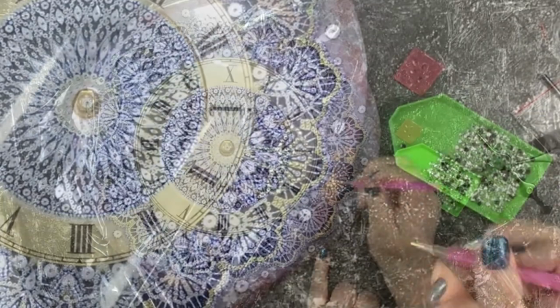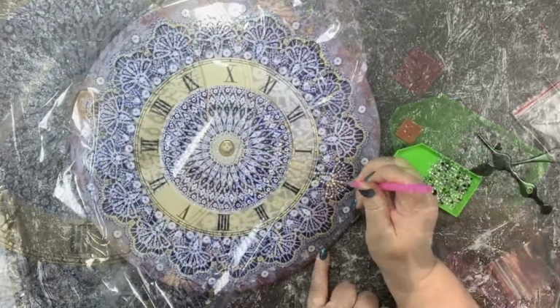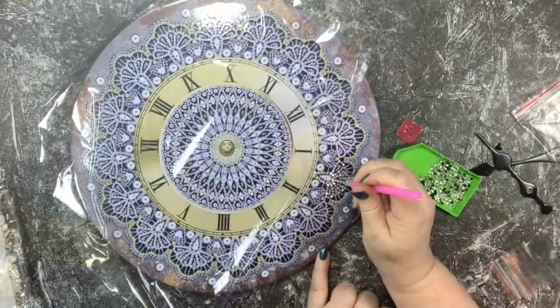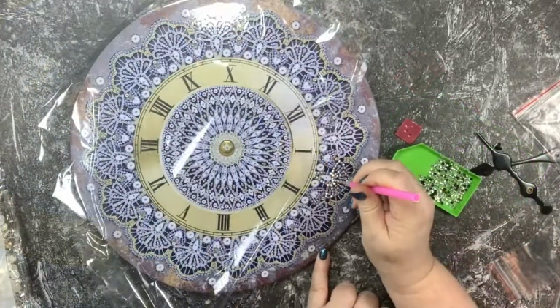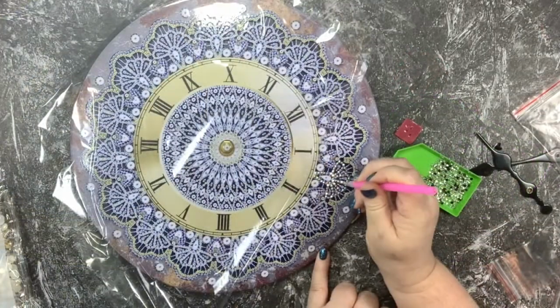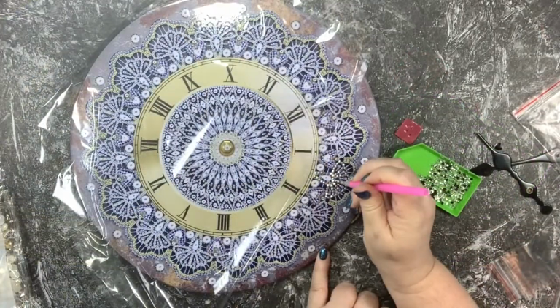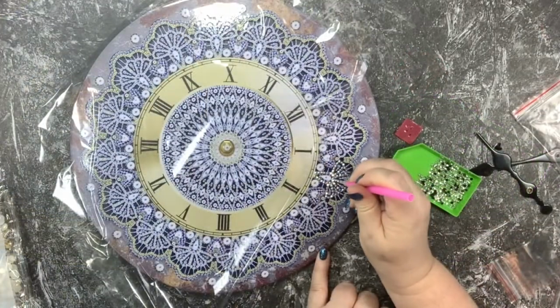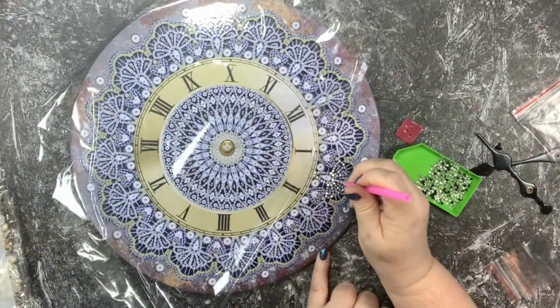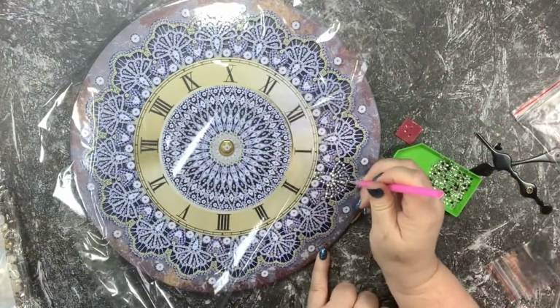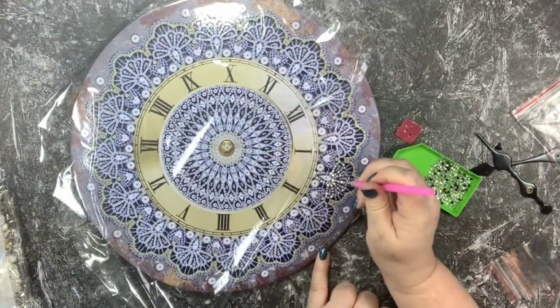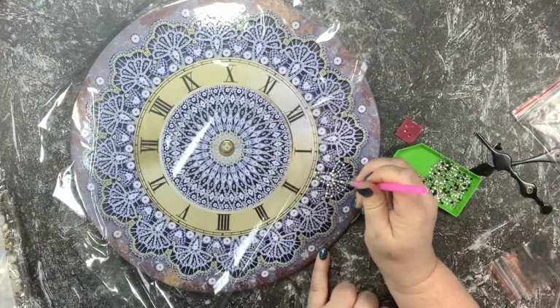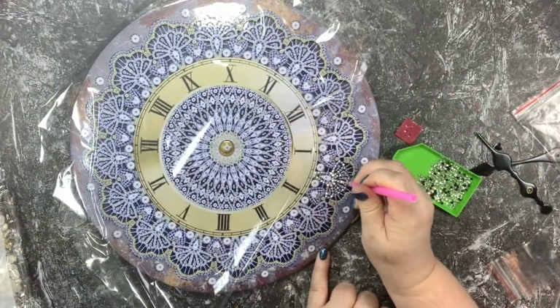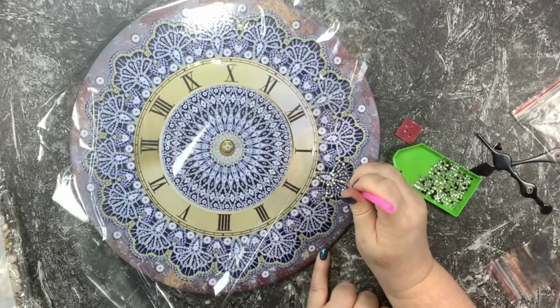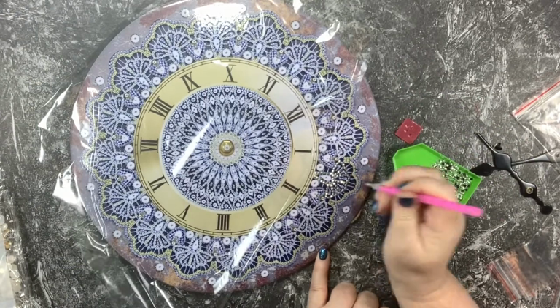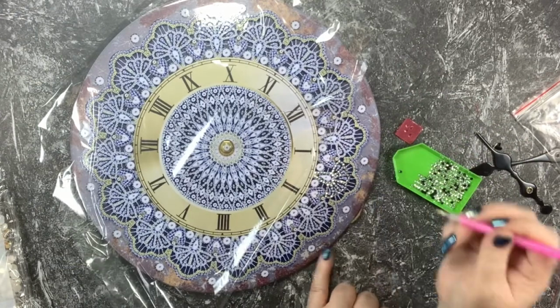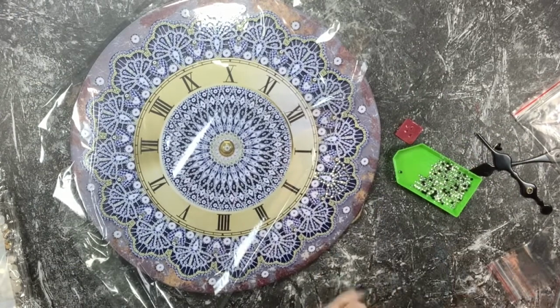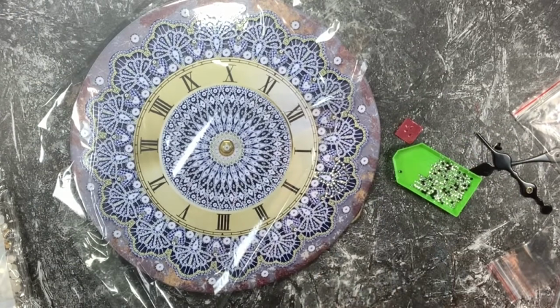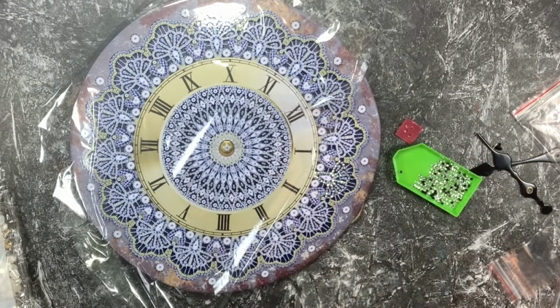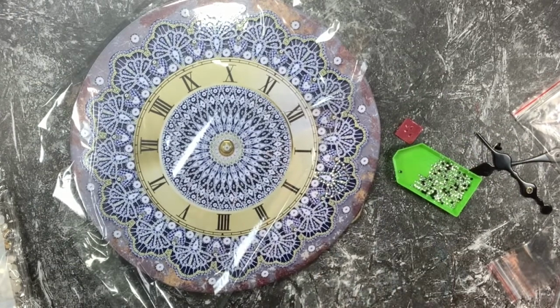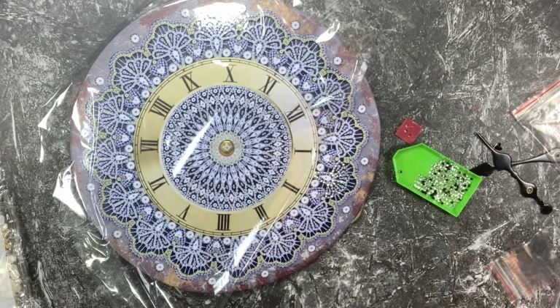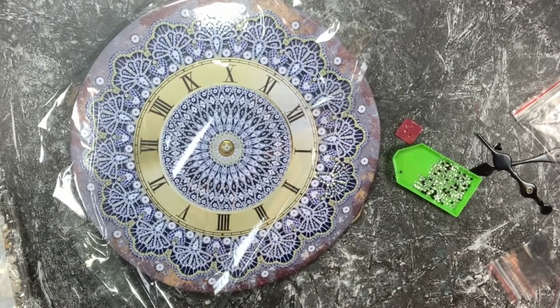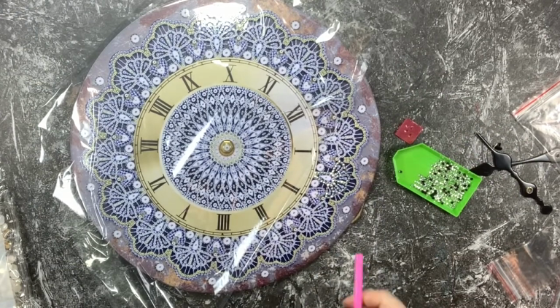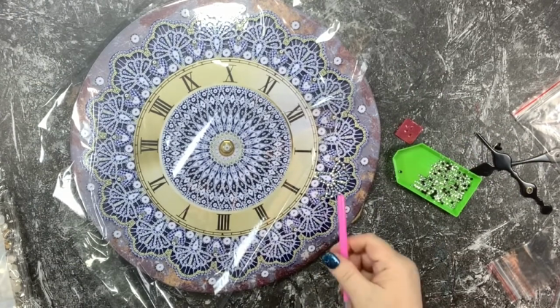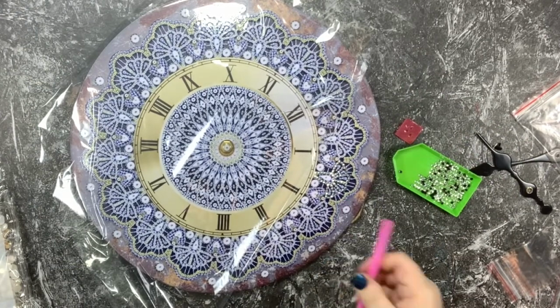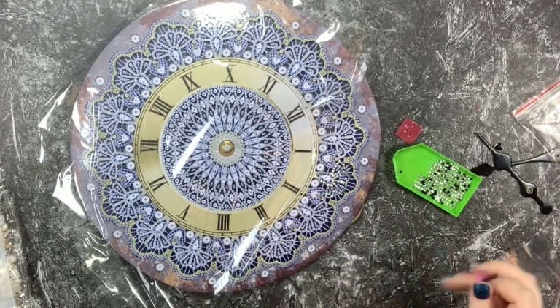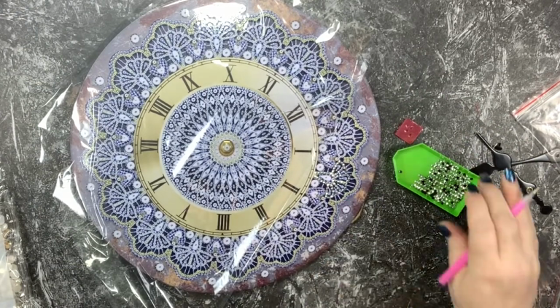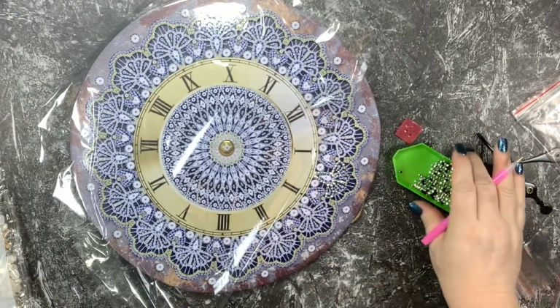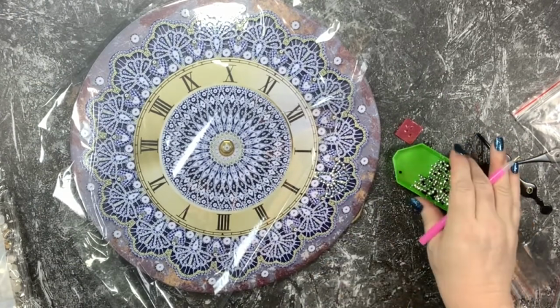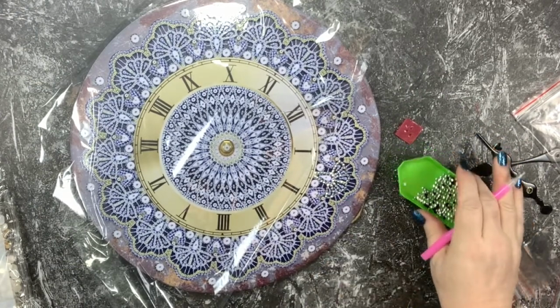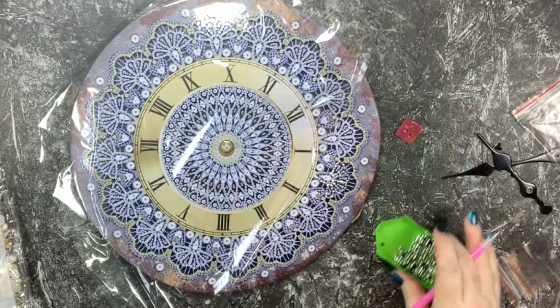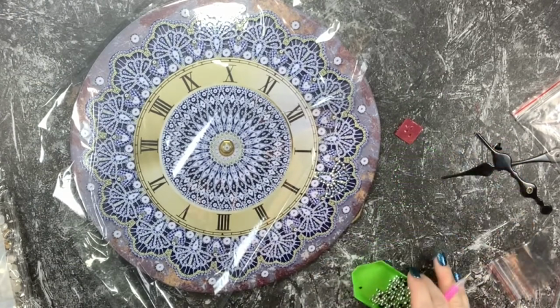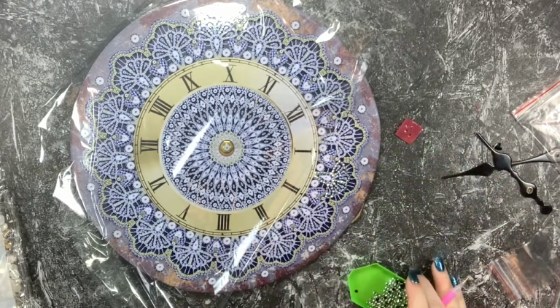Let me get this one kind of shifted into place. That is just beautiful - sparkly, pretty, whatever you want to call it. It looks fab.